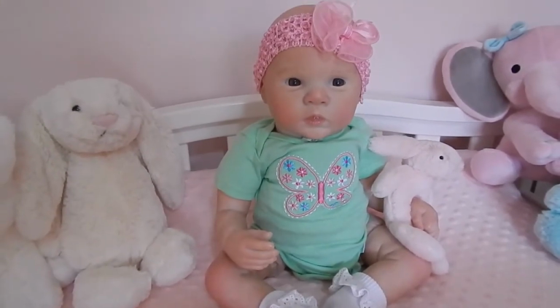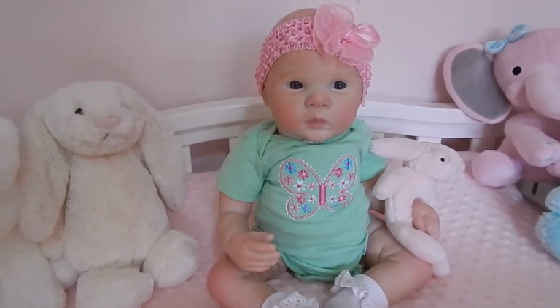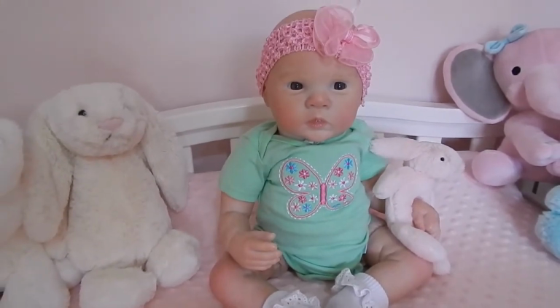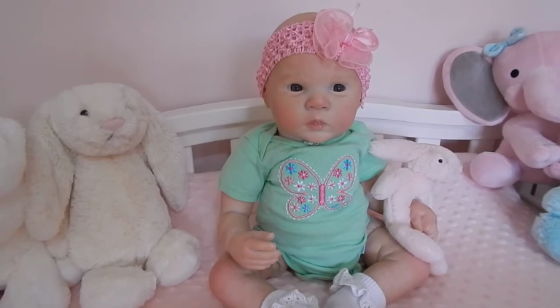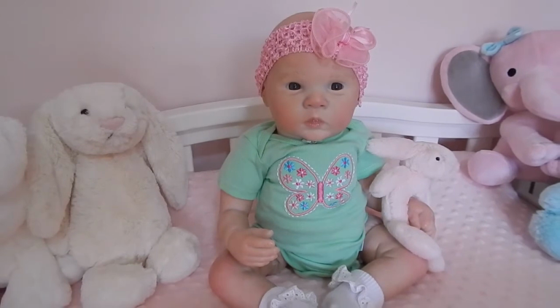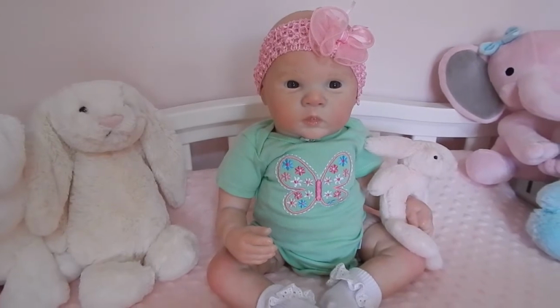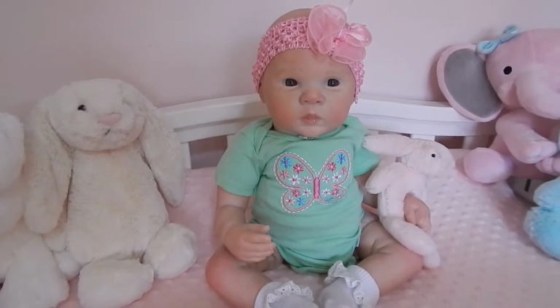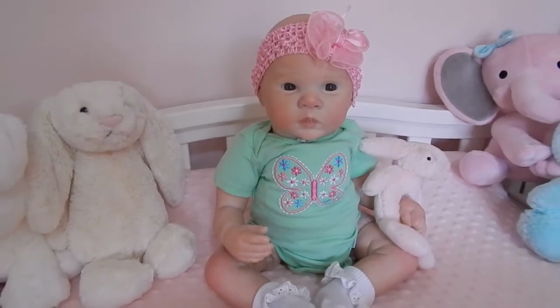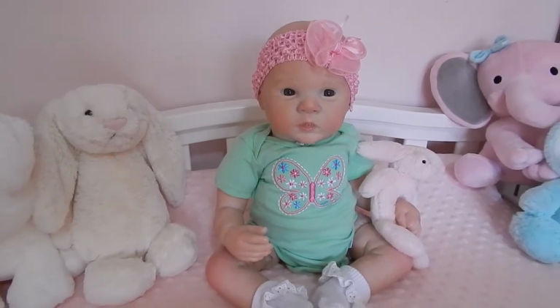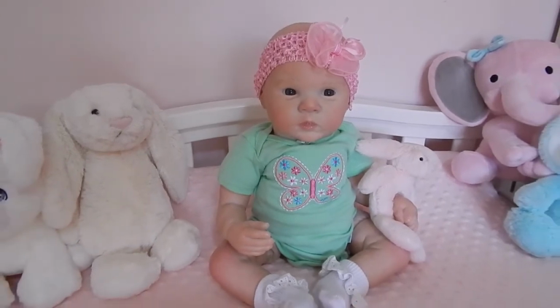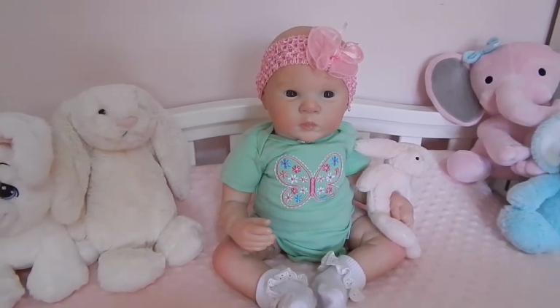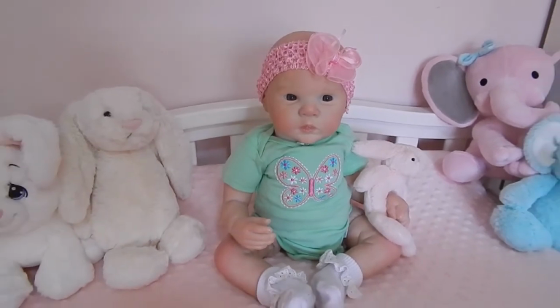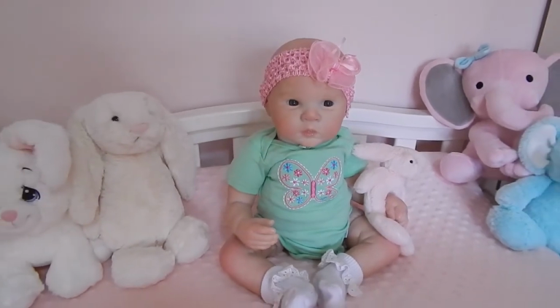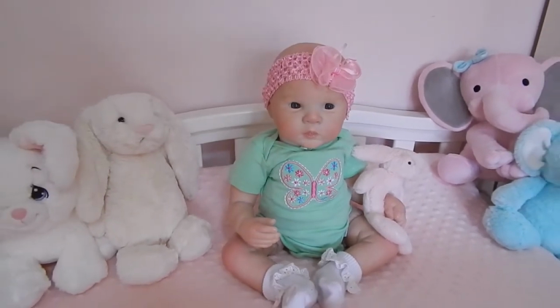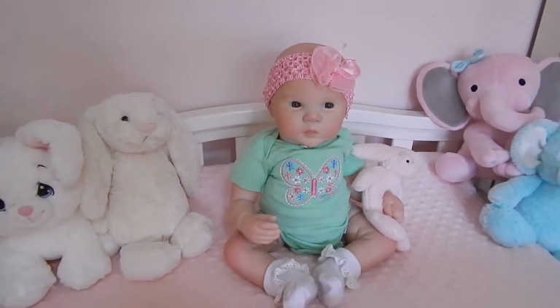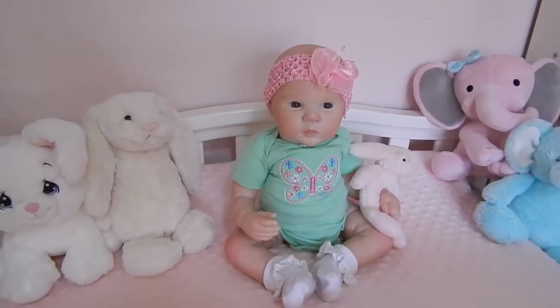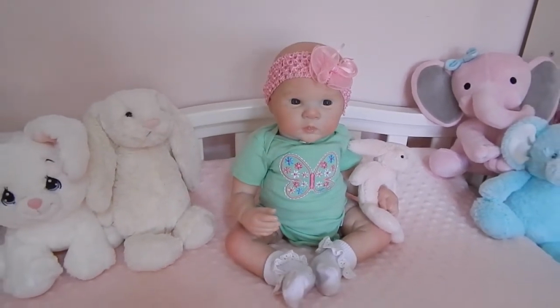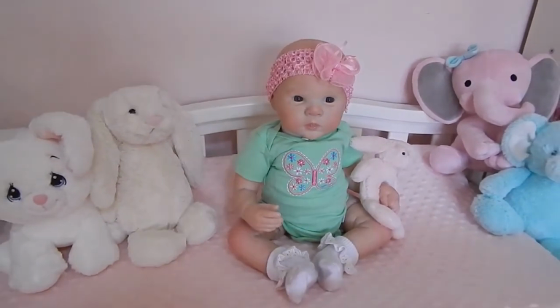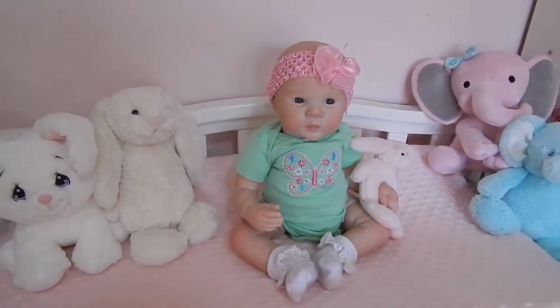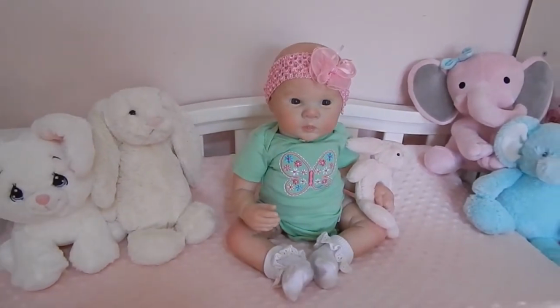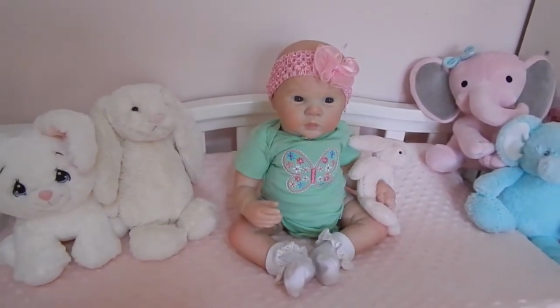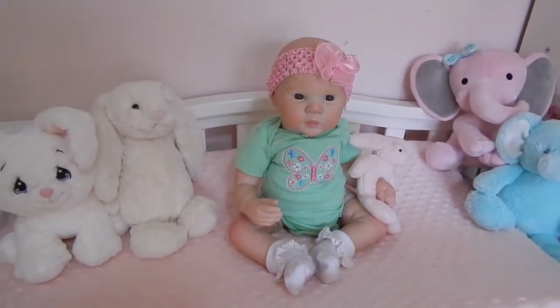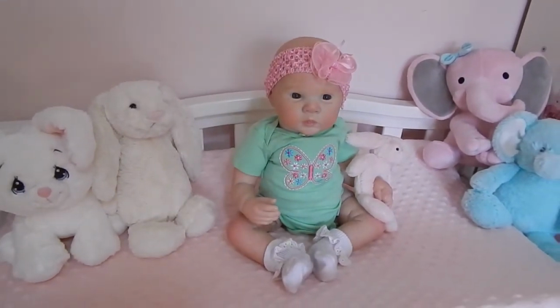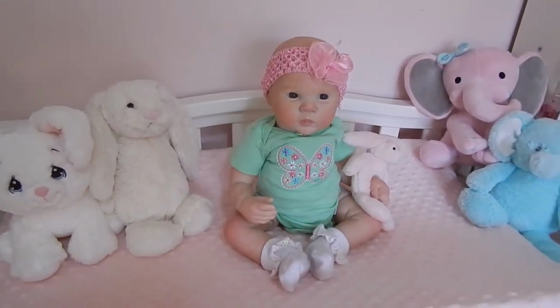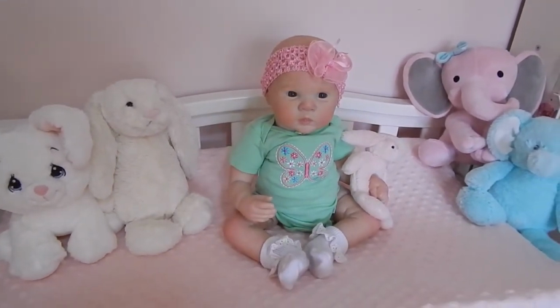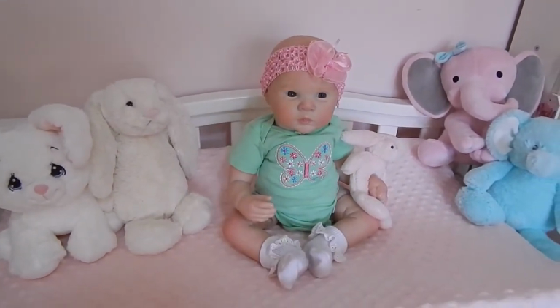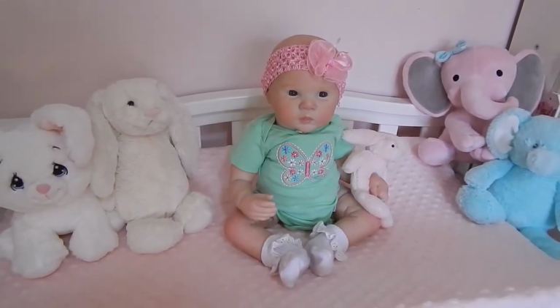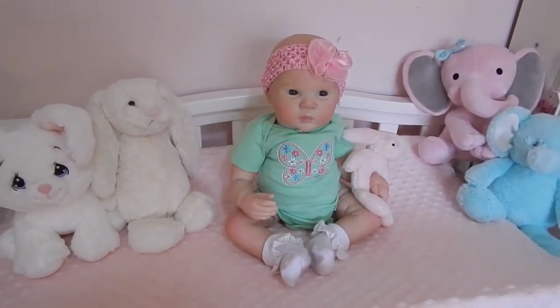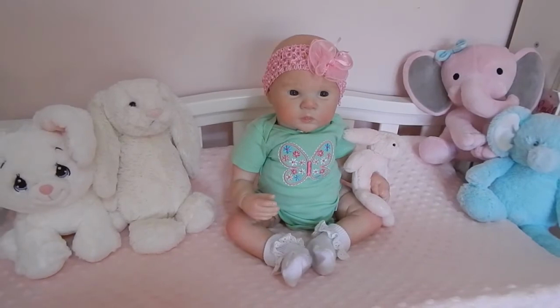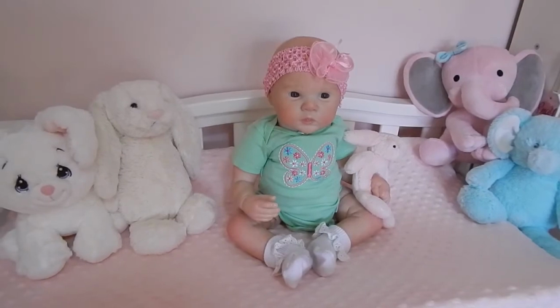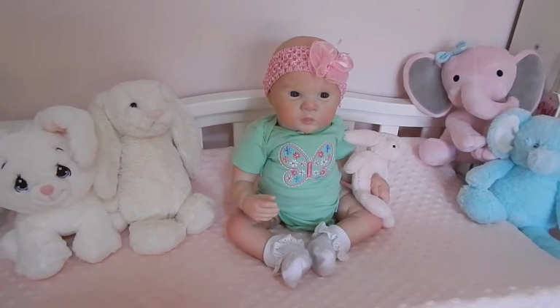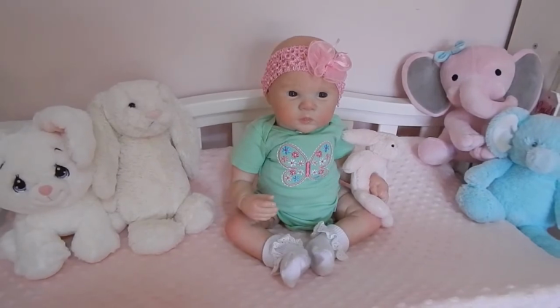I just think she looks really cute wearing that, and I will be back in a moment with the next baby.